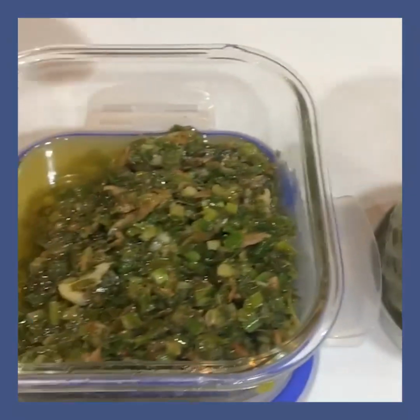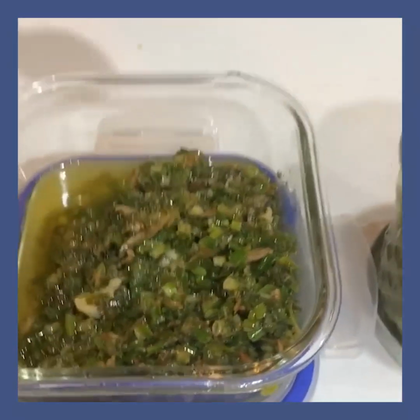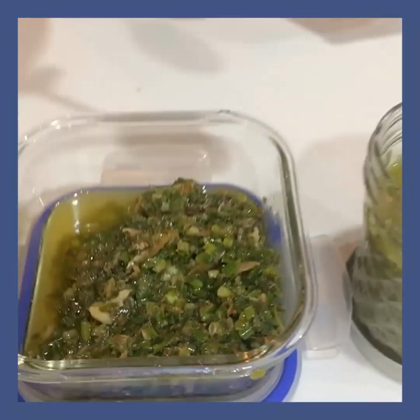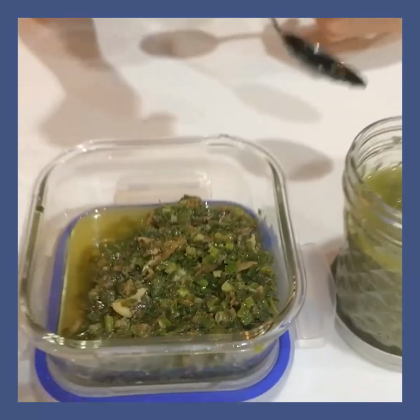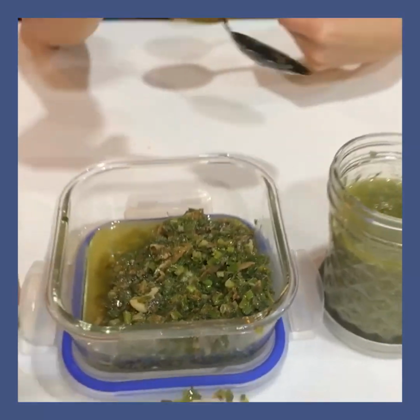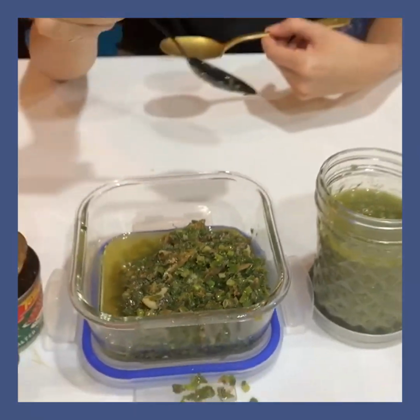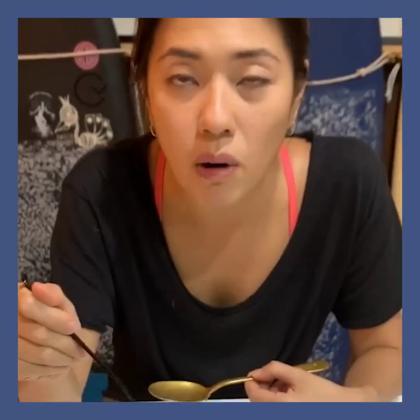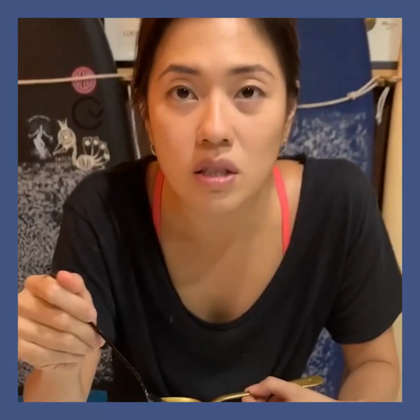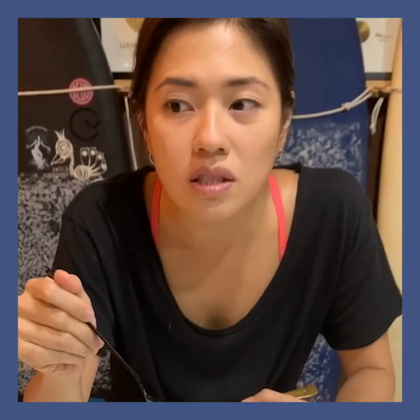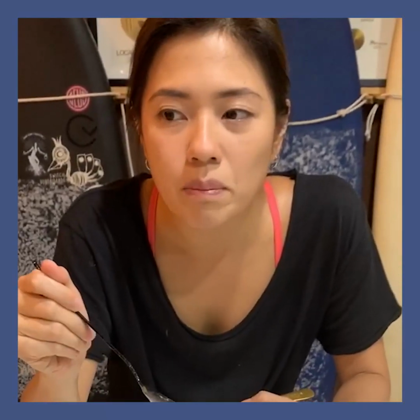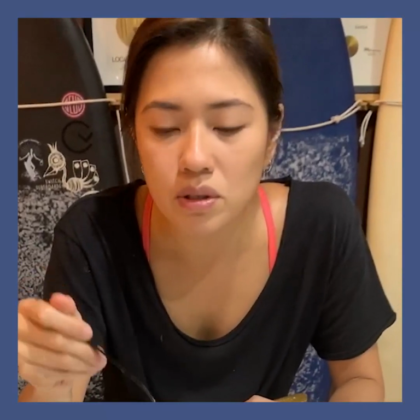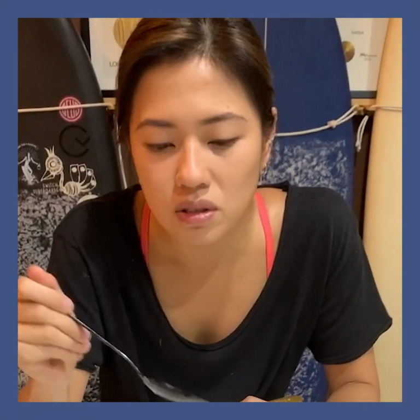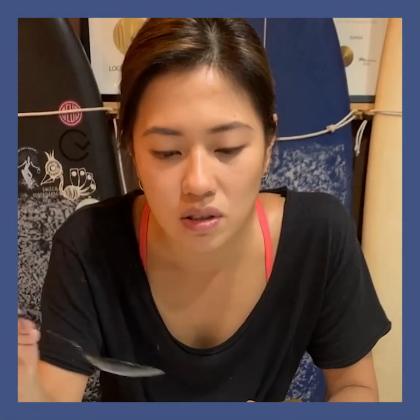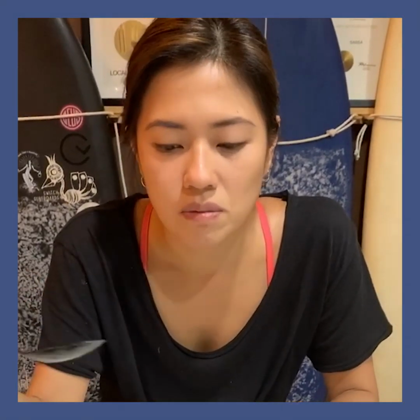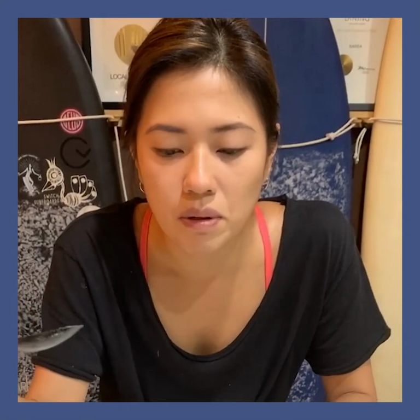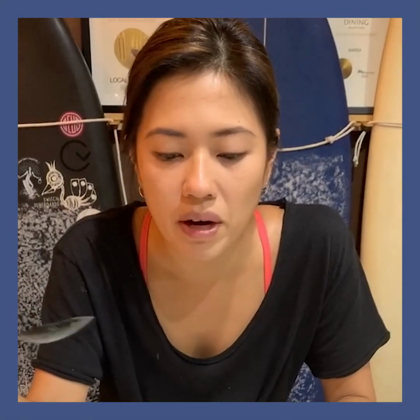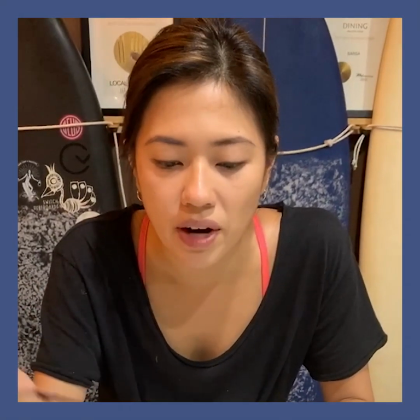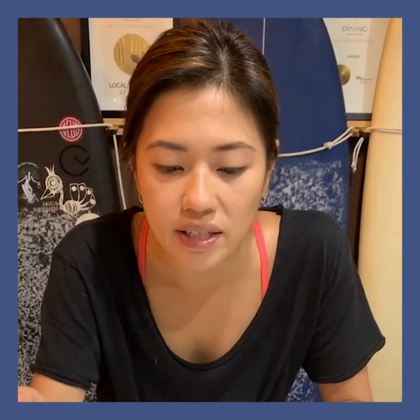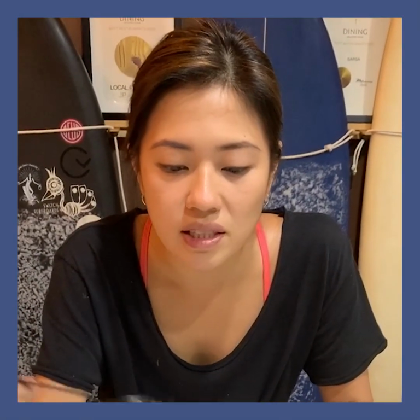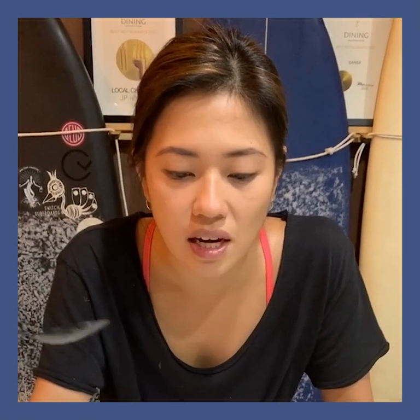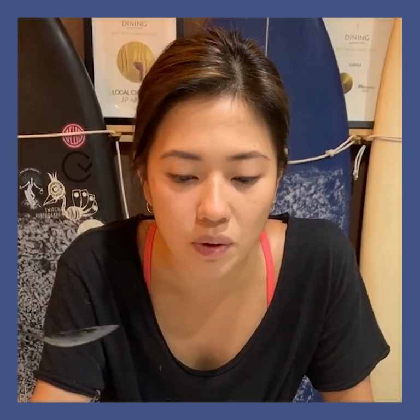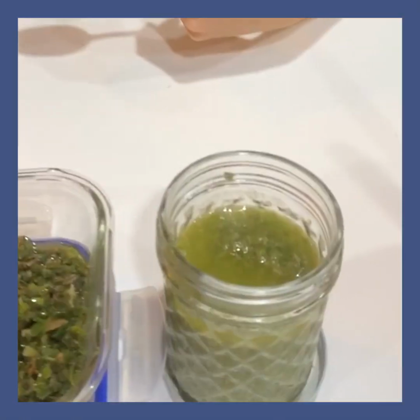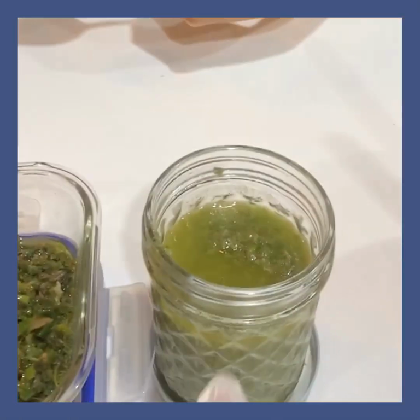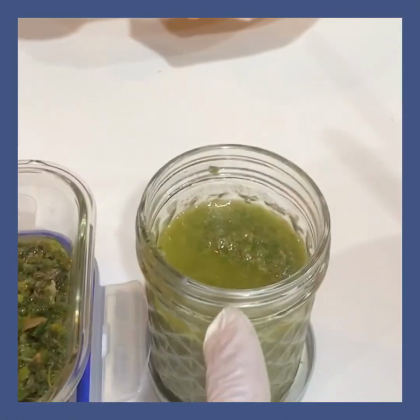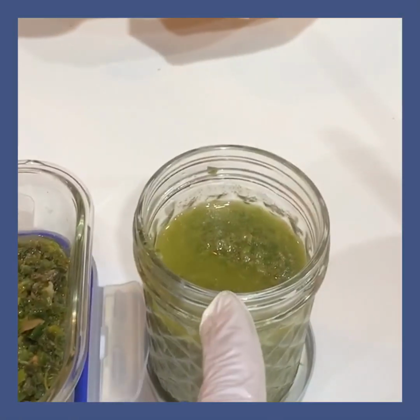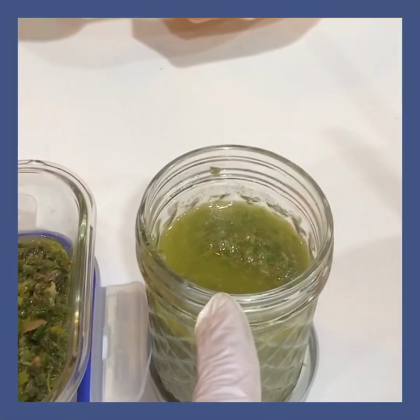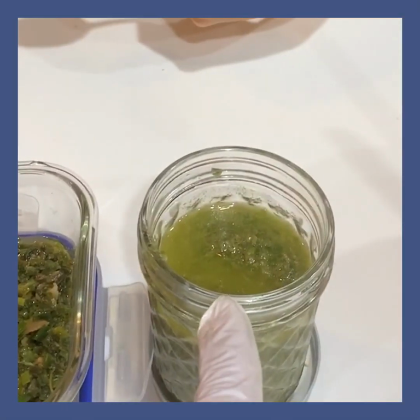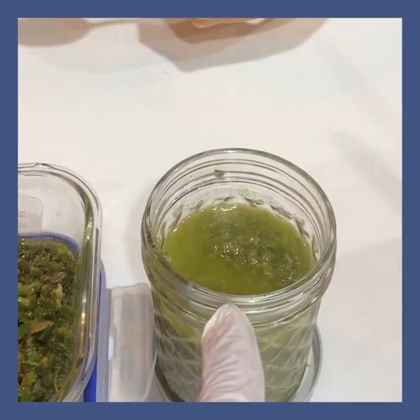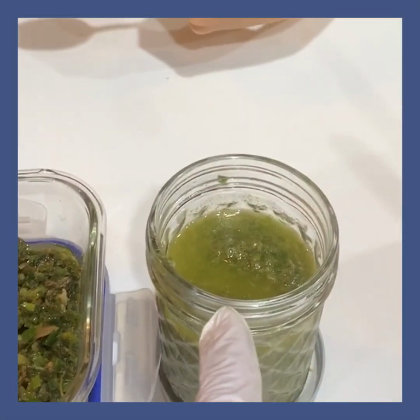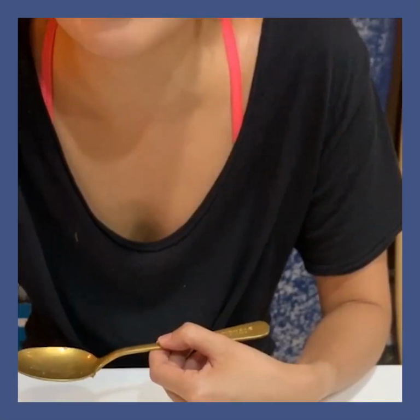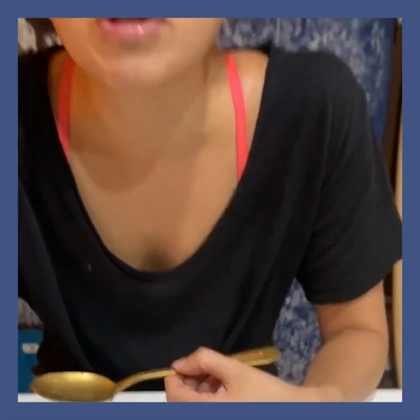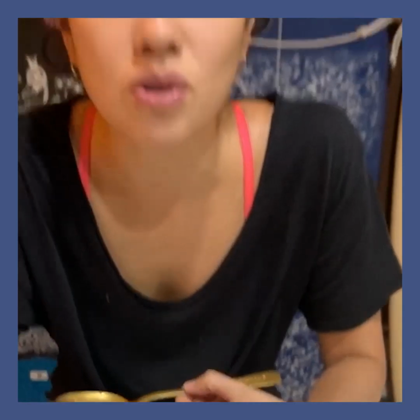You can put this in a bottle. Pag may rice ka, at kahit pansit kanton, lagay mo ito.